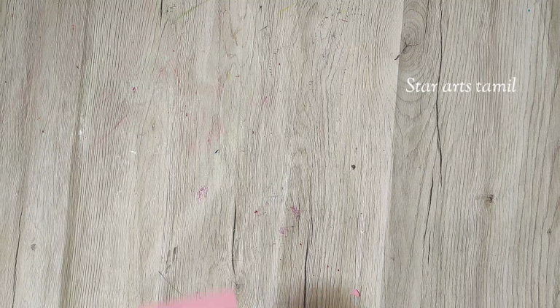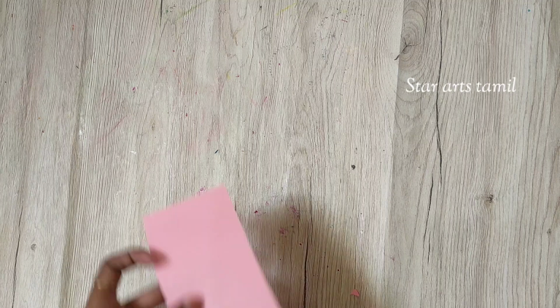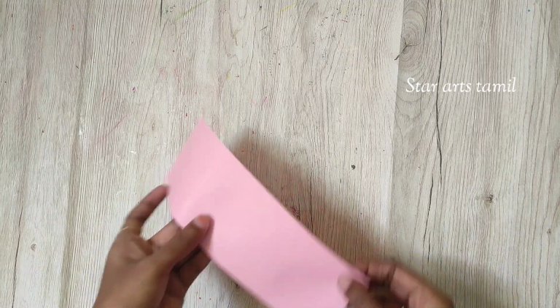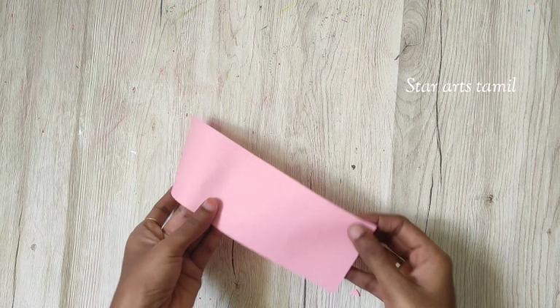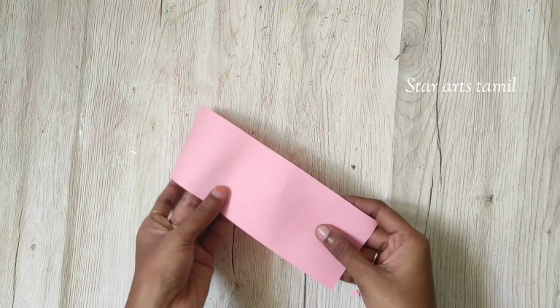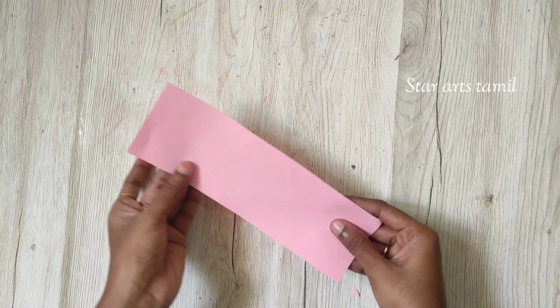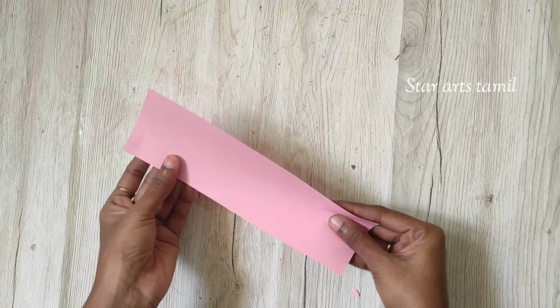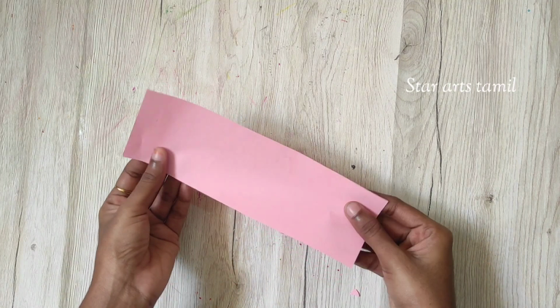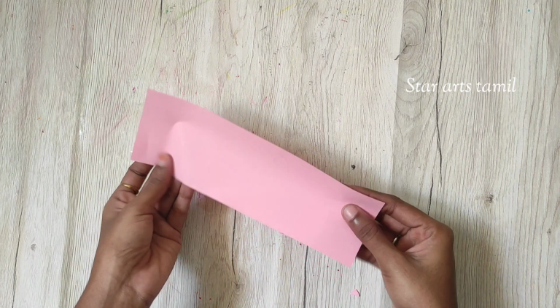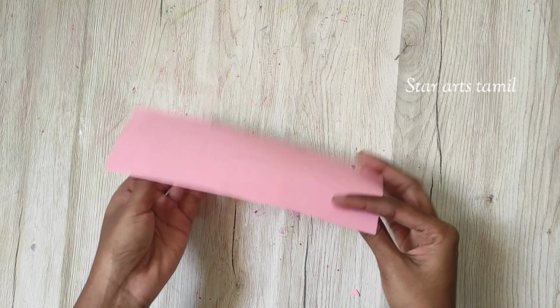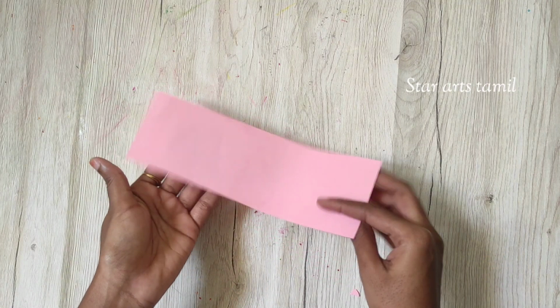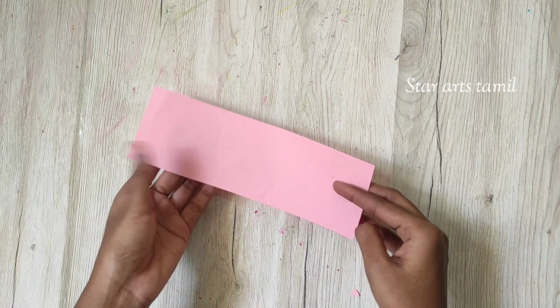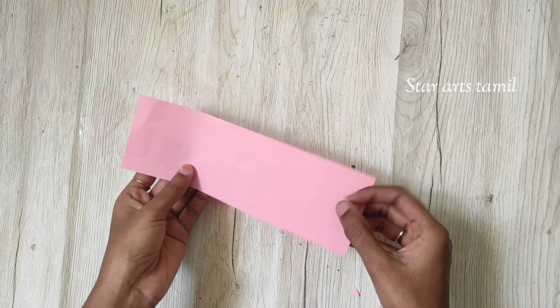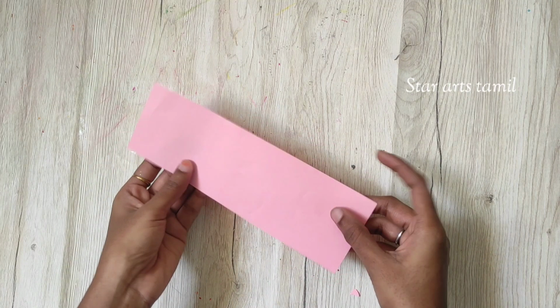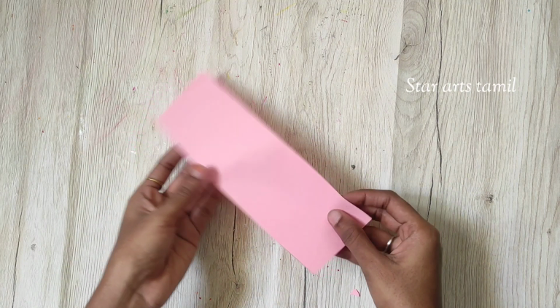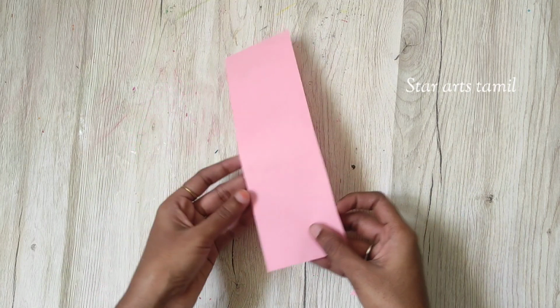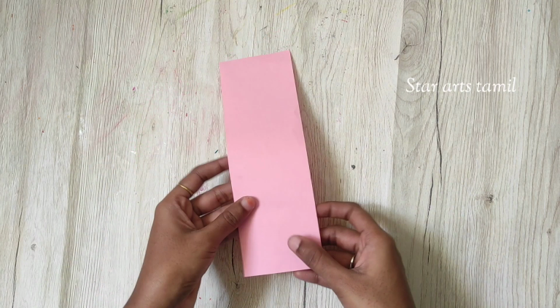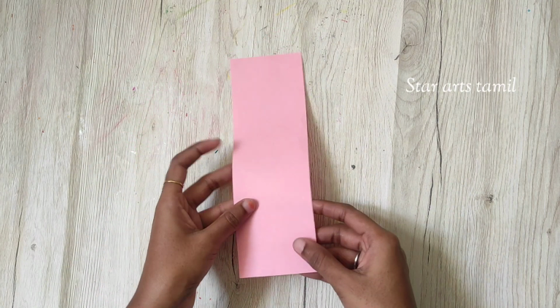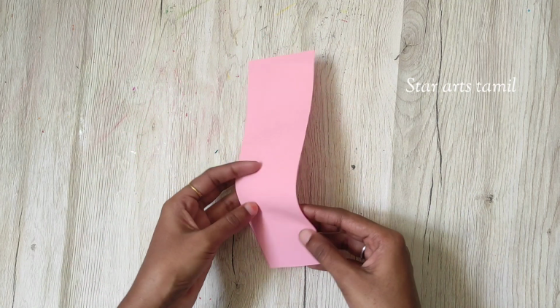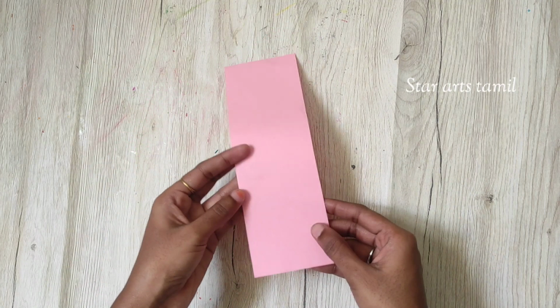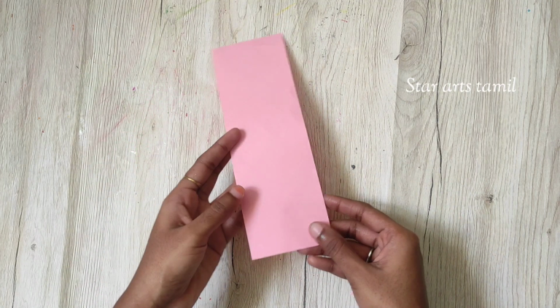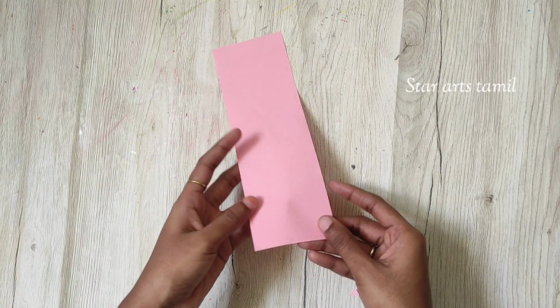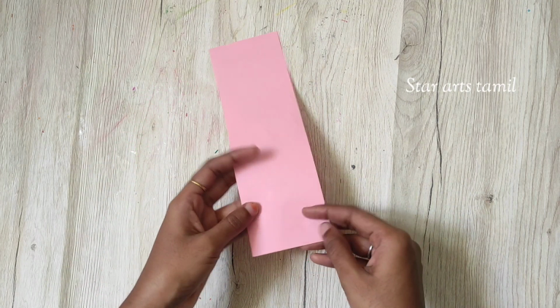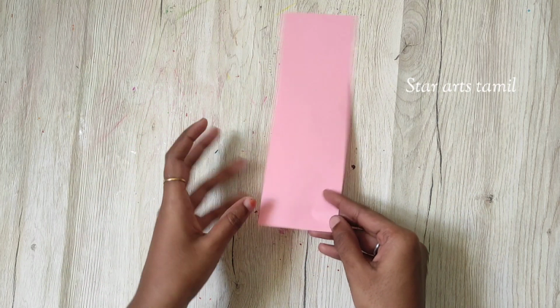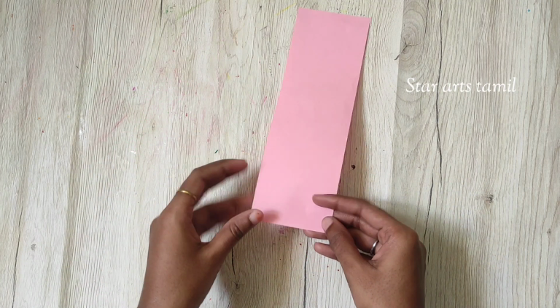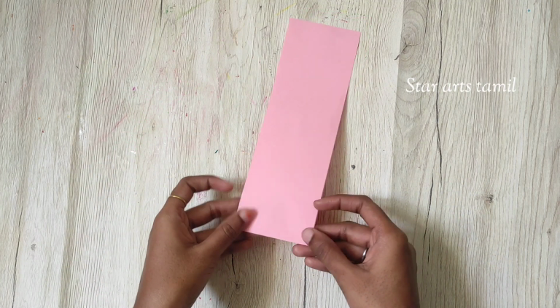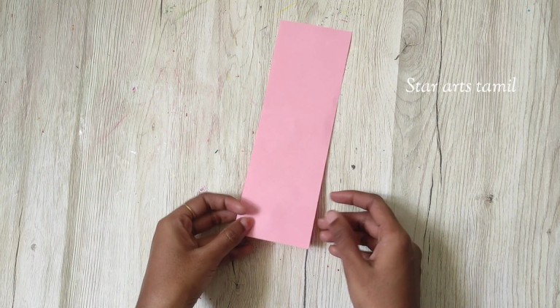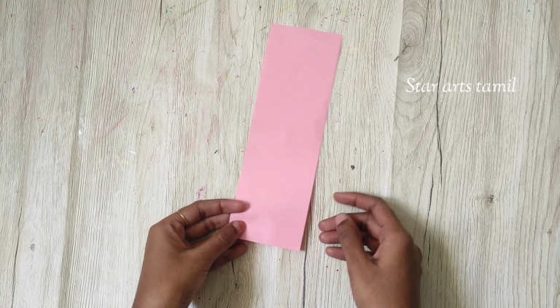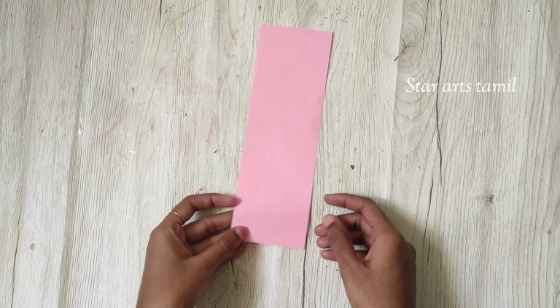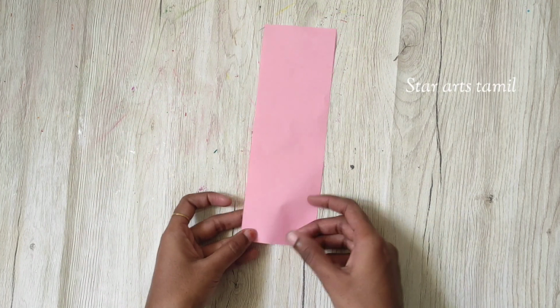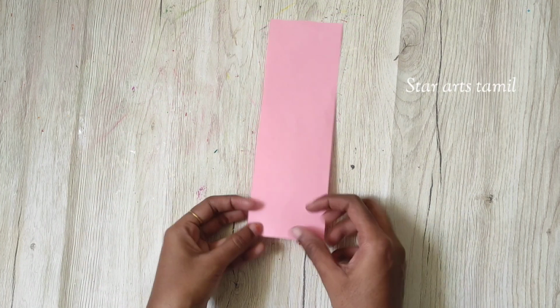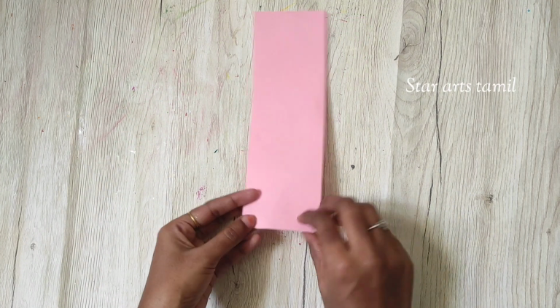Hi families! Welcome to Star Arts Channel. Let's have a picture of a picture.